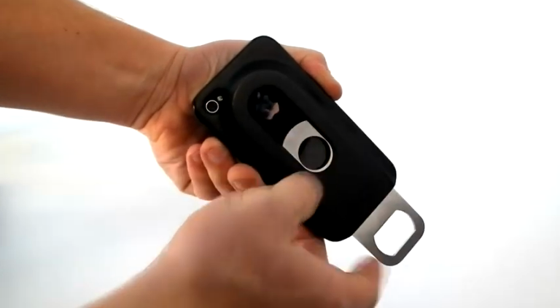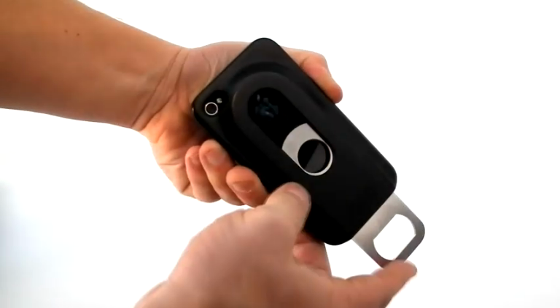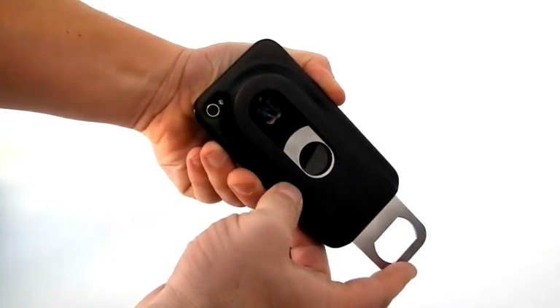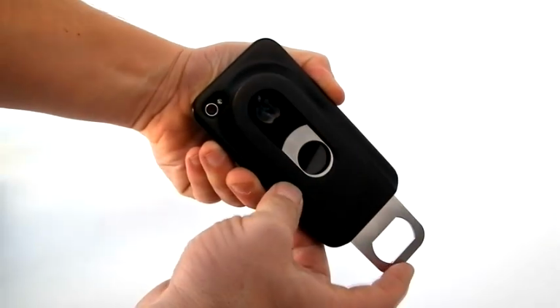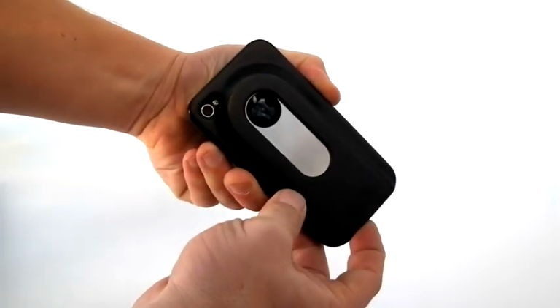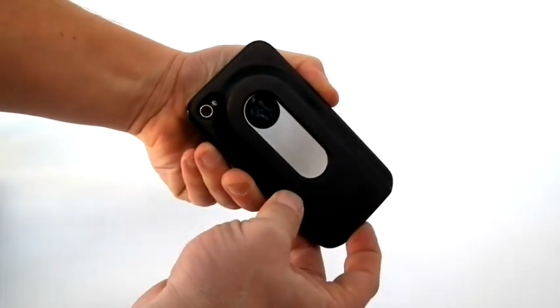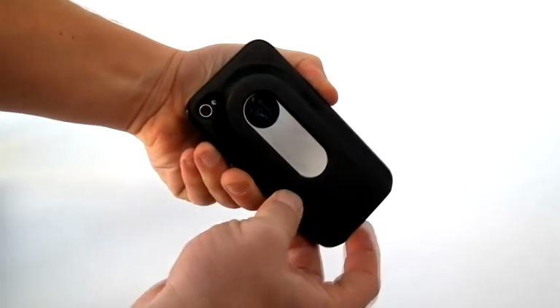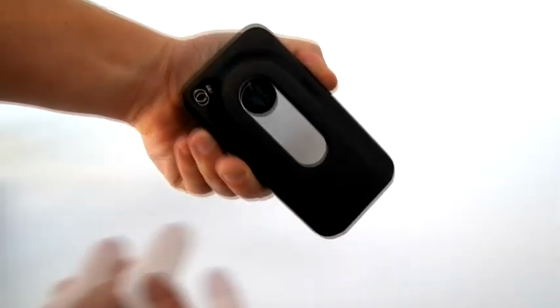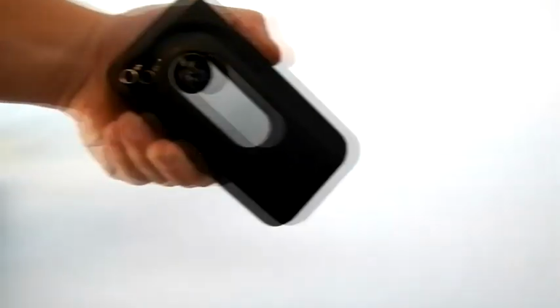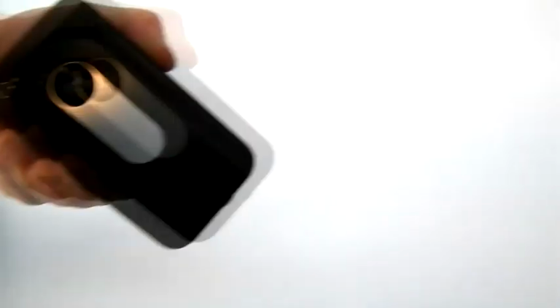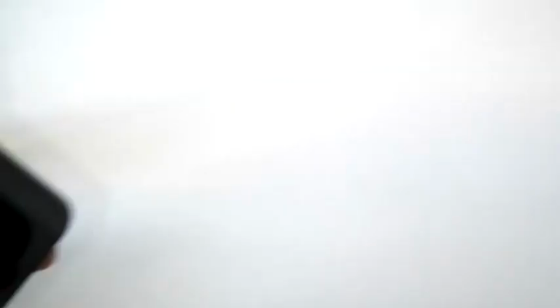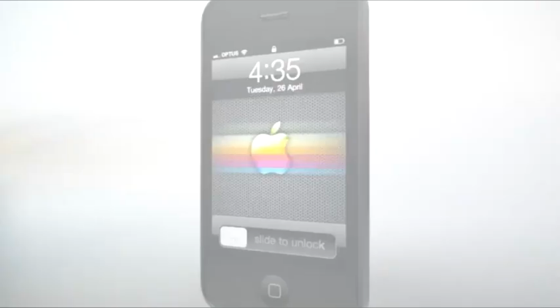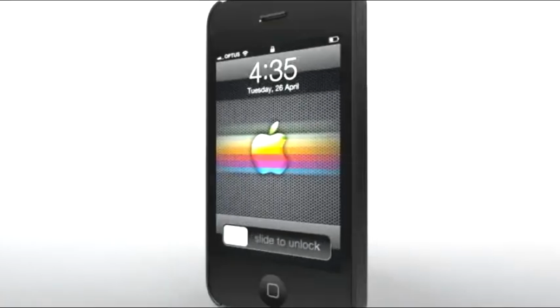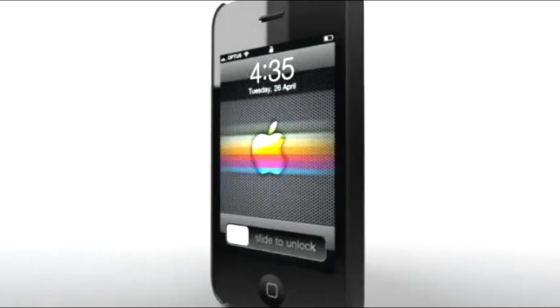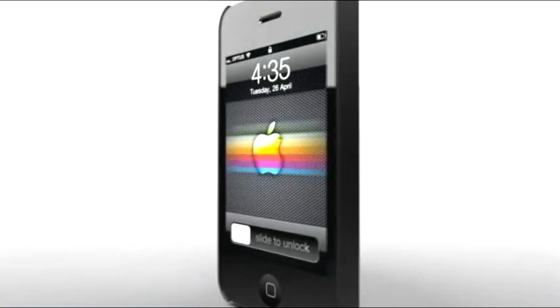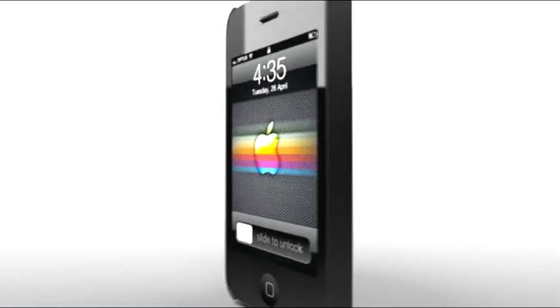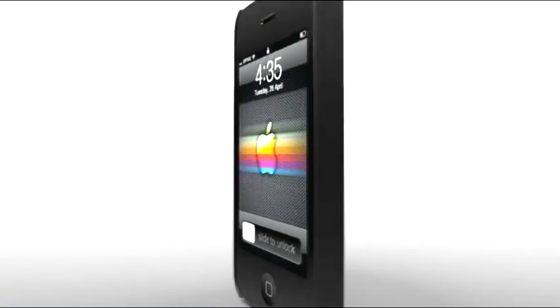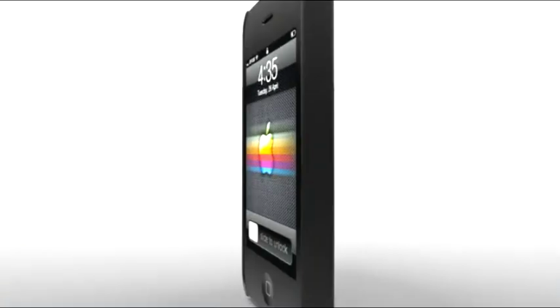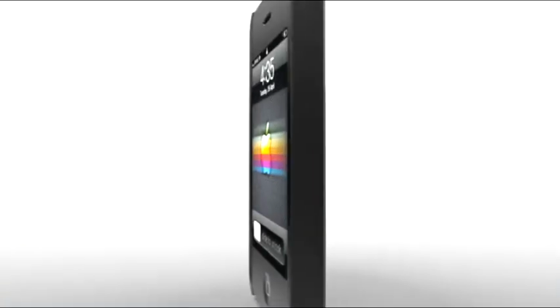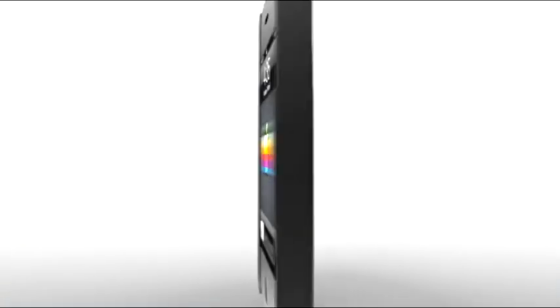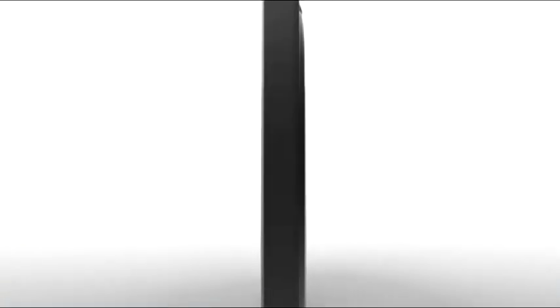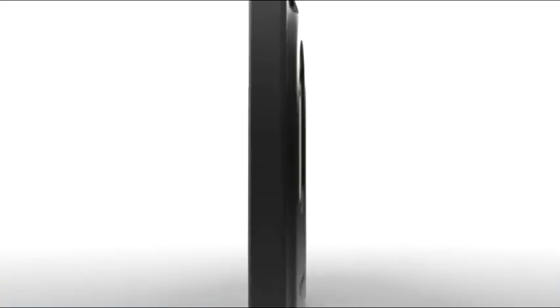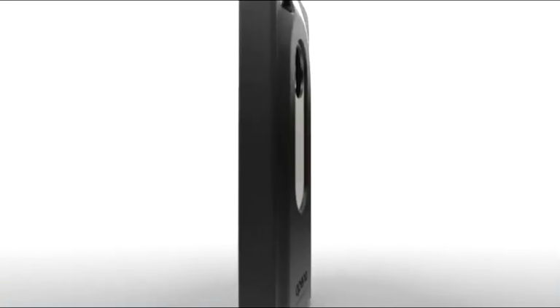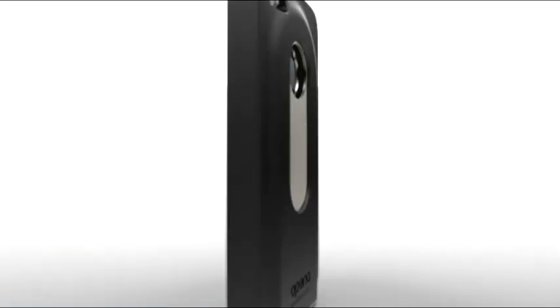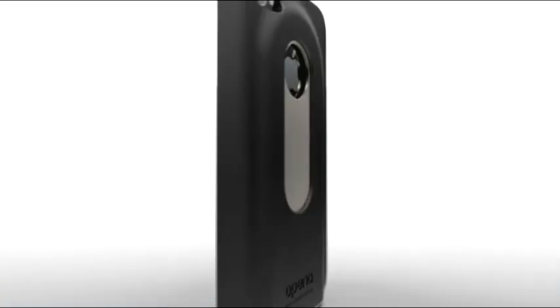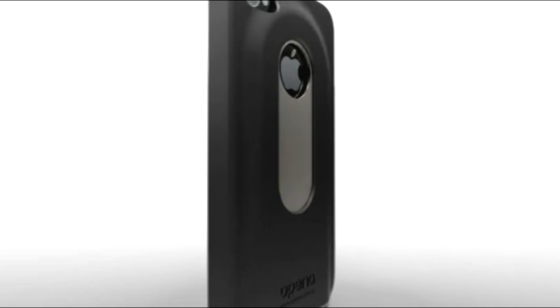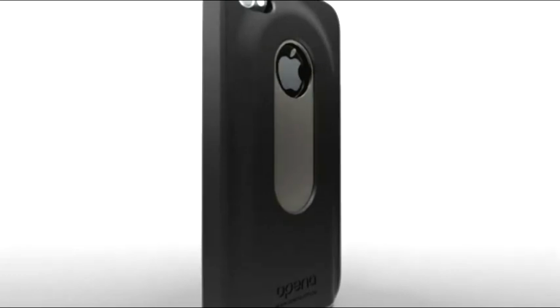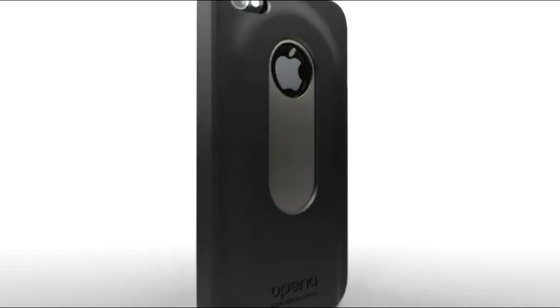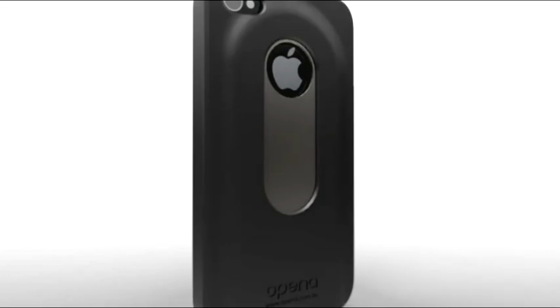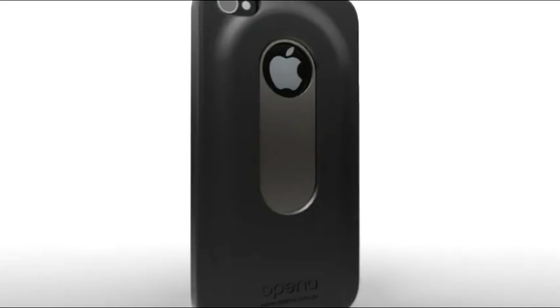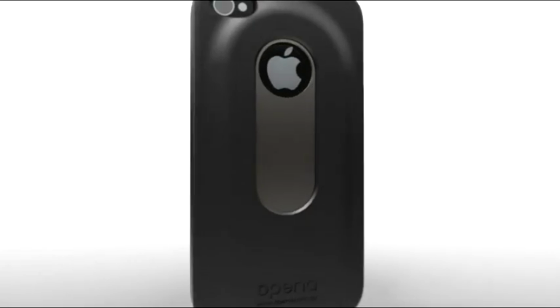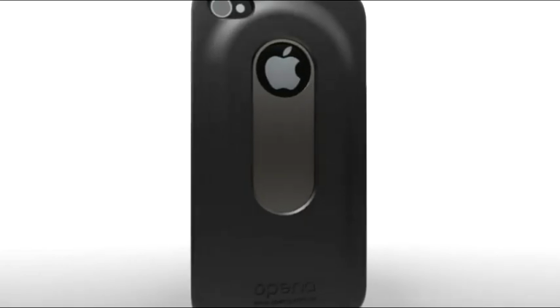With a slide-out bottle opener and protective hard case.